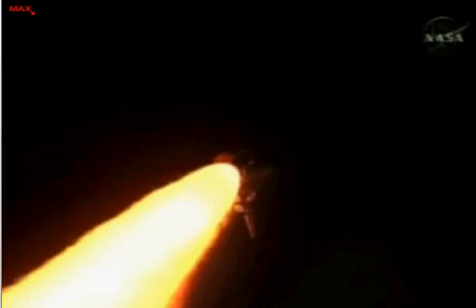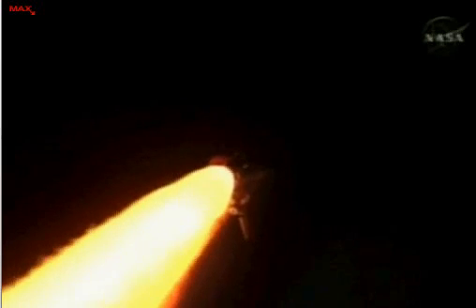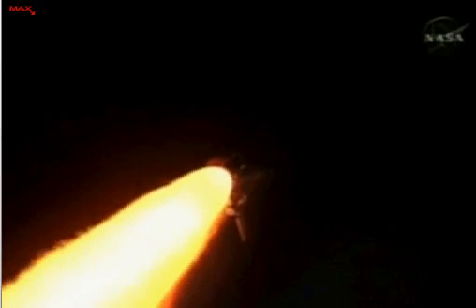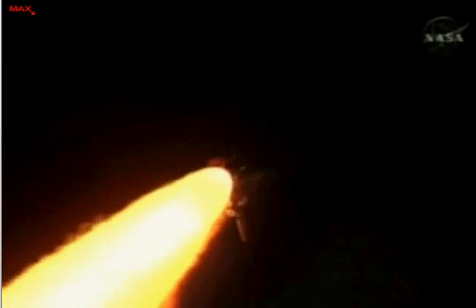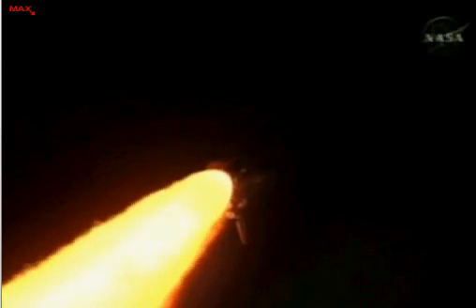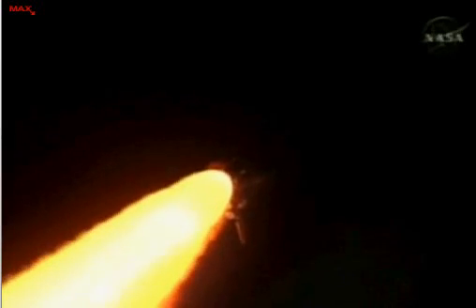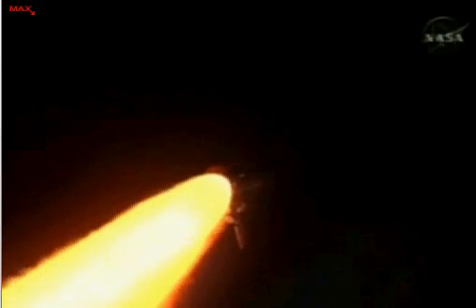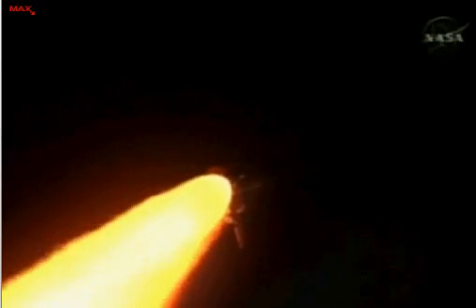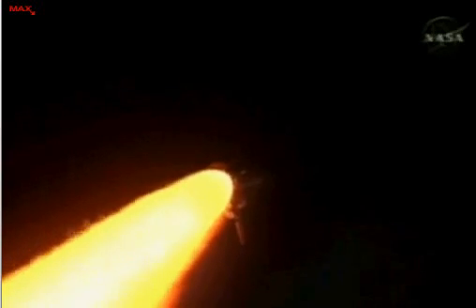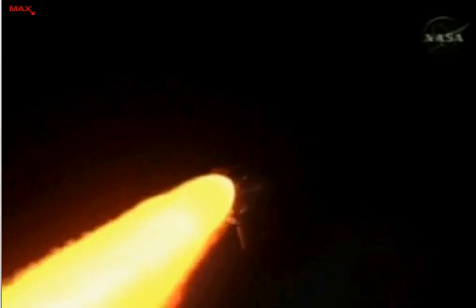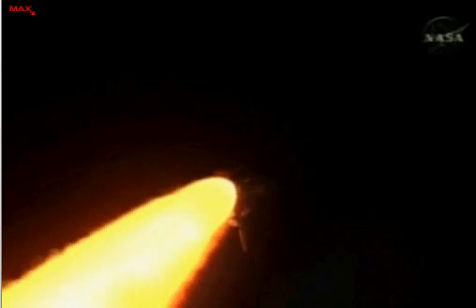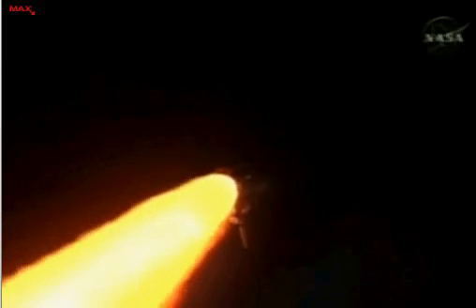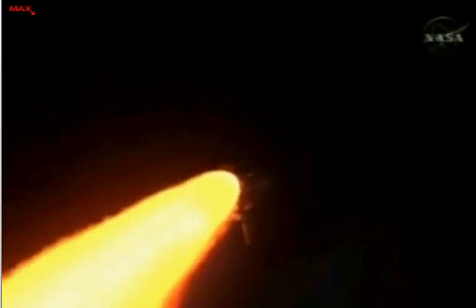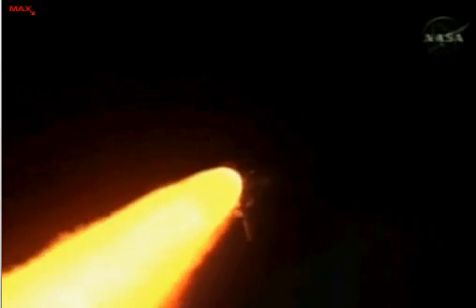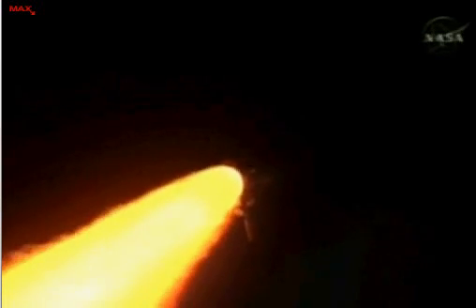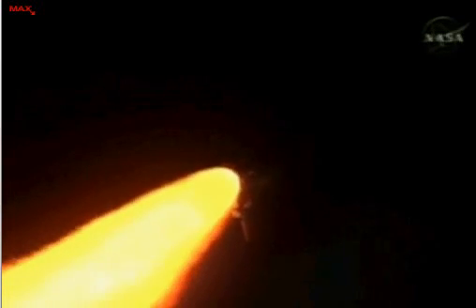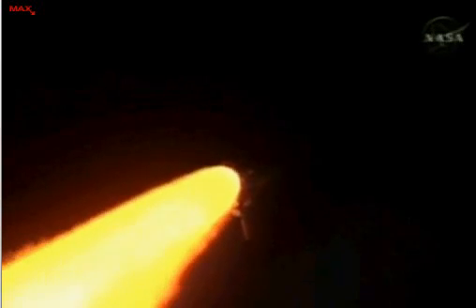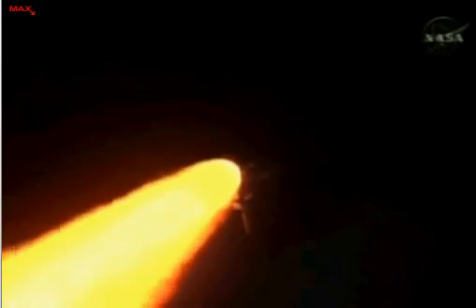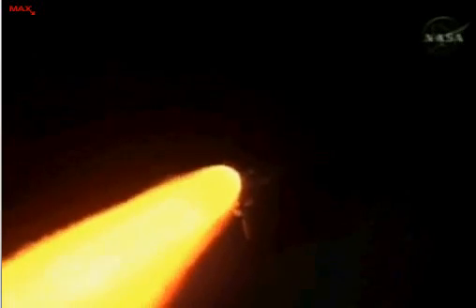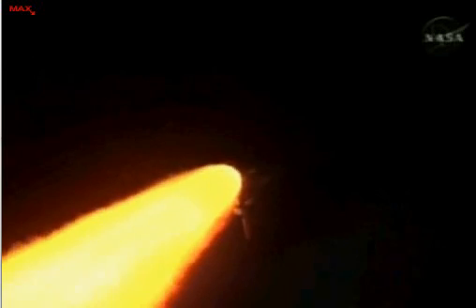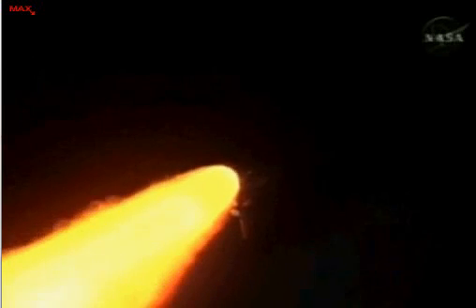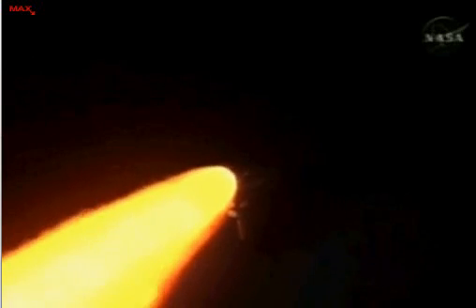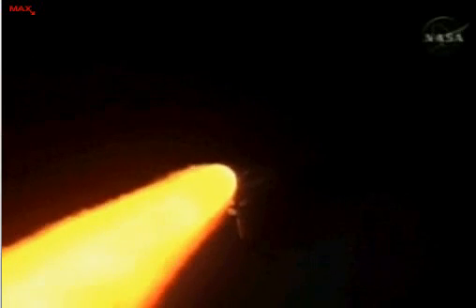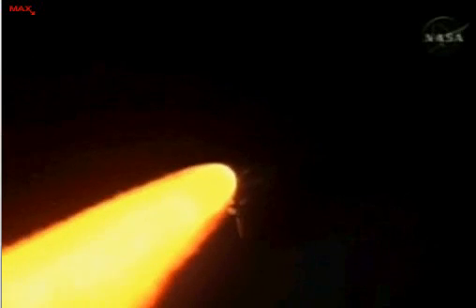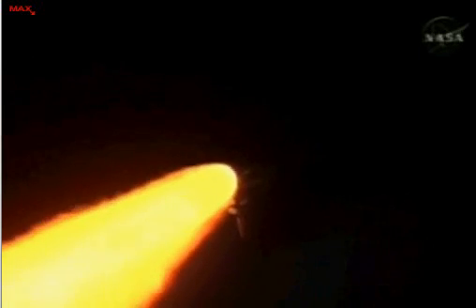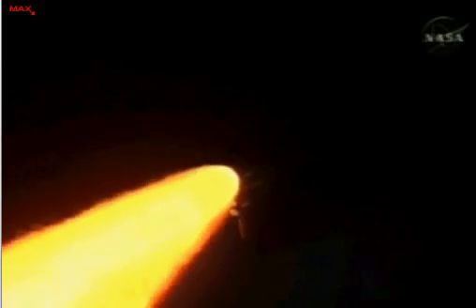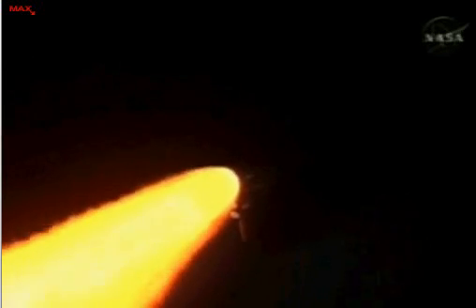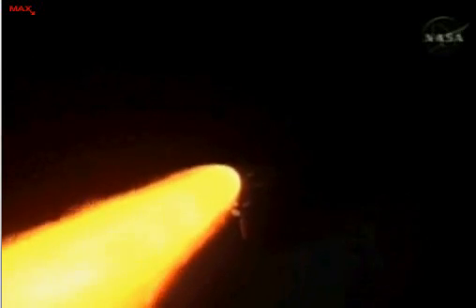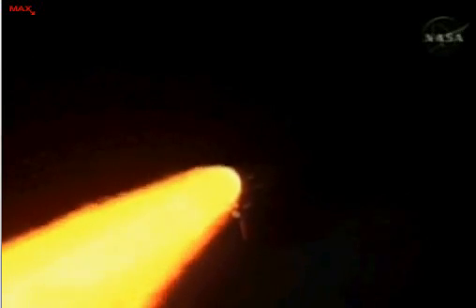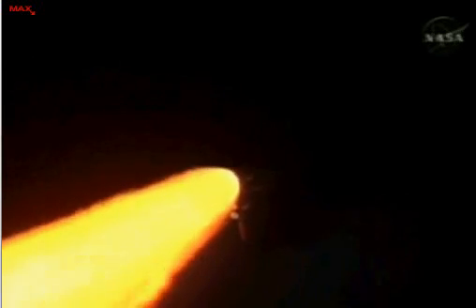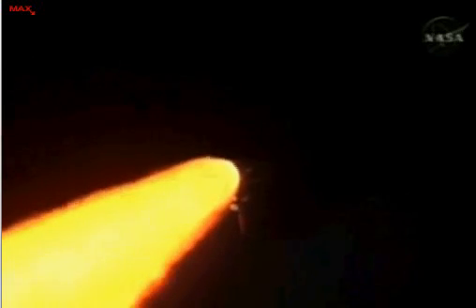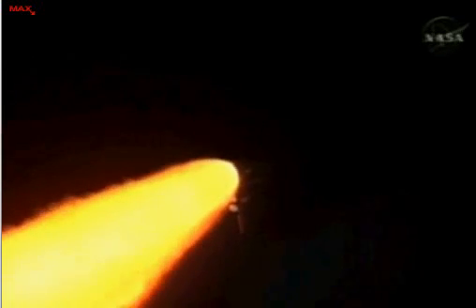Altitude 8 miles, speed 70,100 miles an hour, down range 10 miles from Kennedy Space Center.